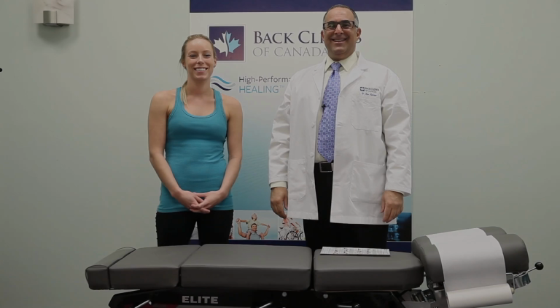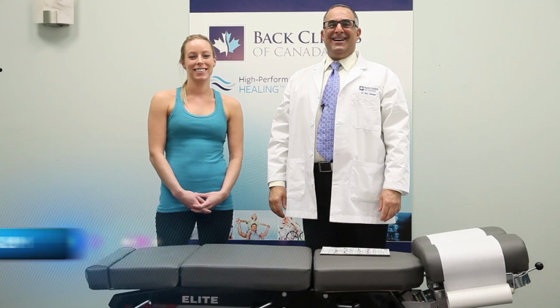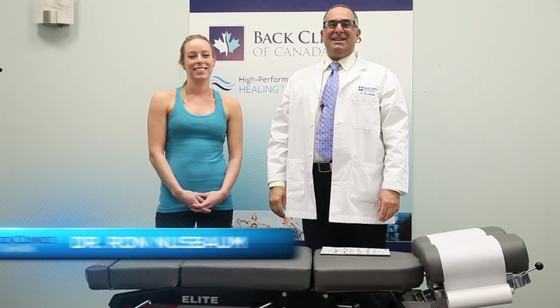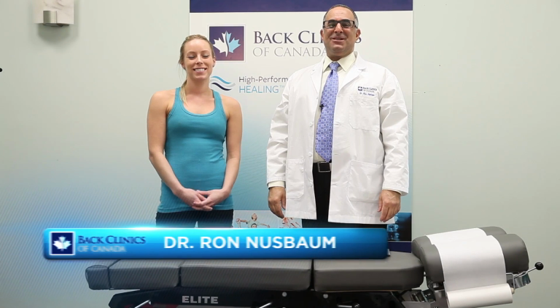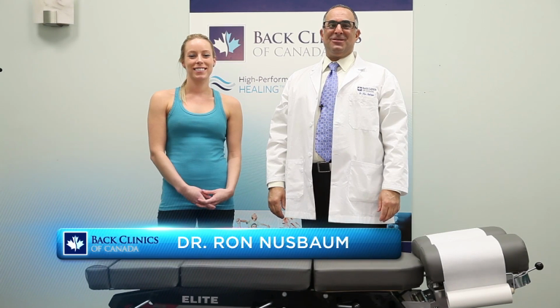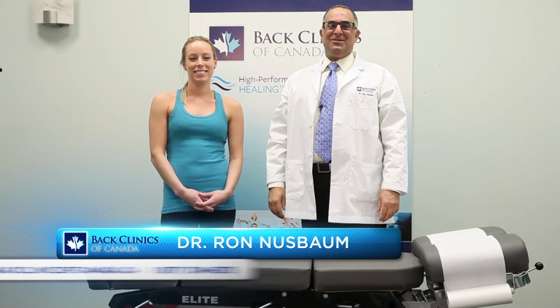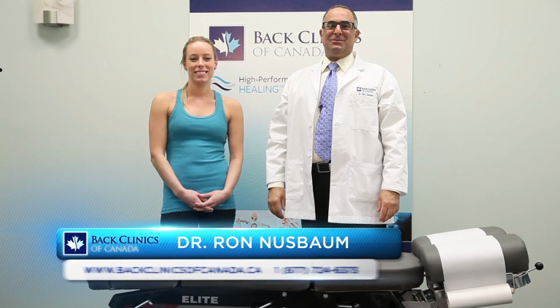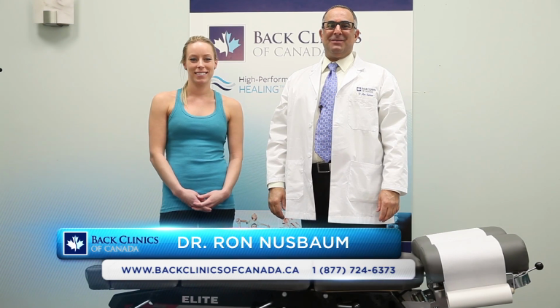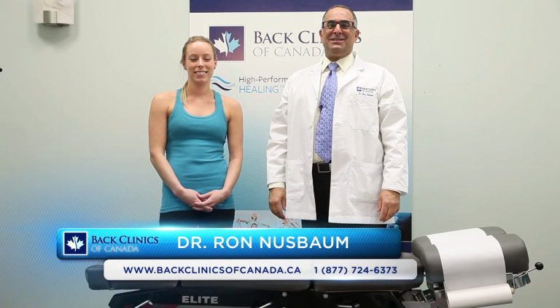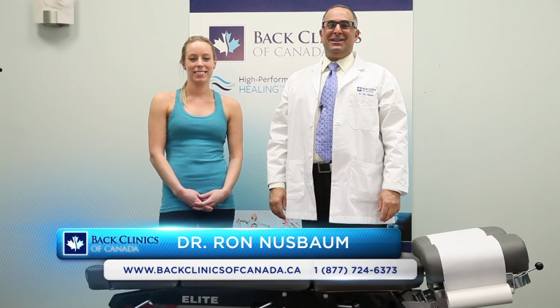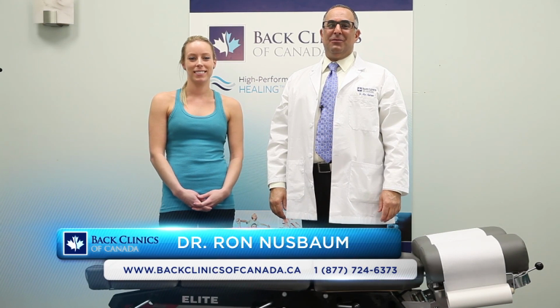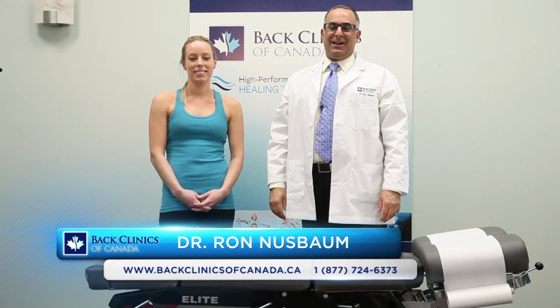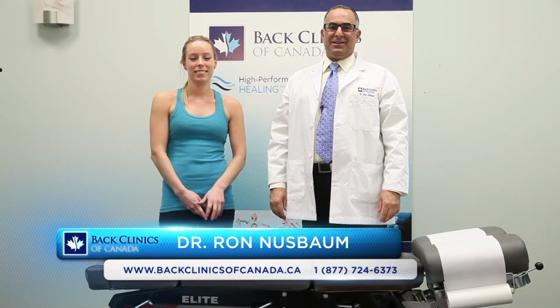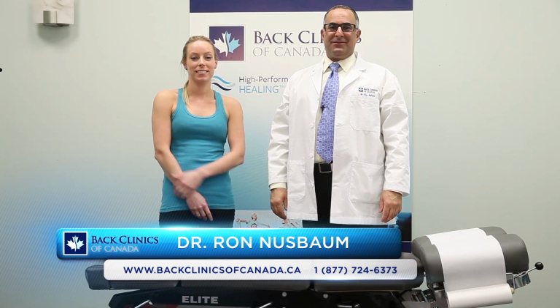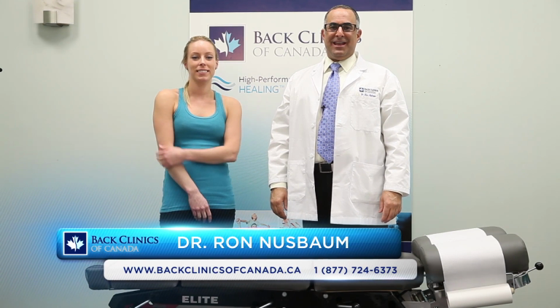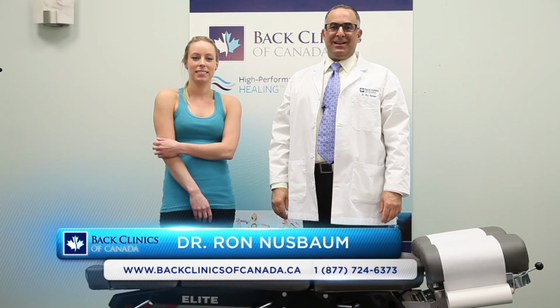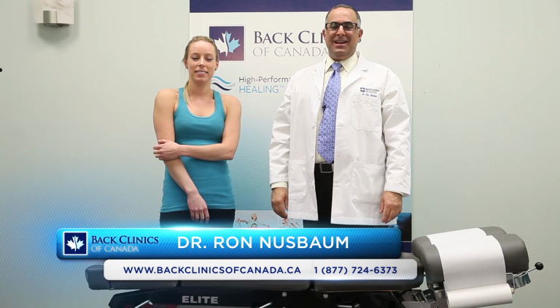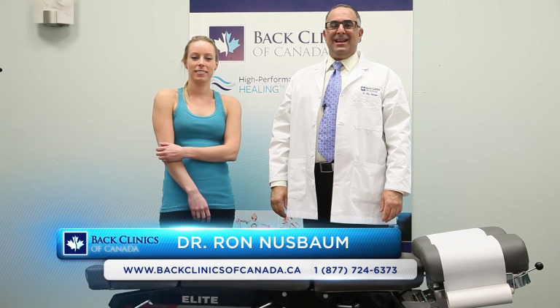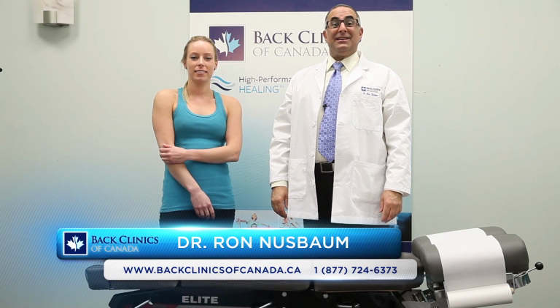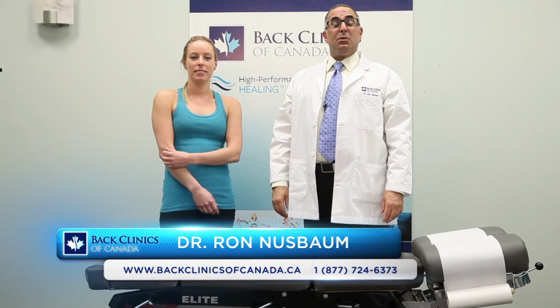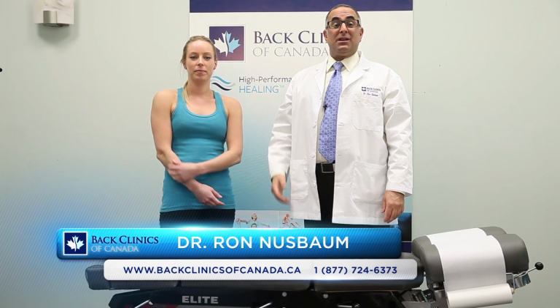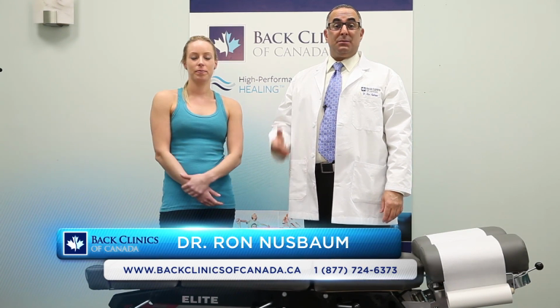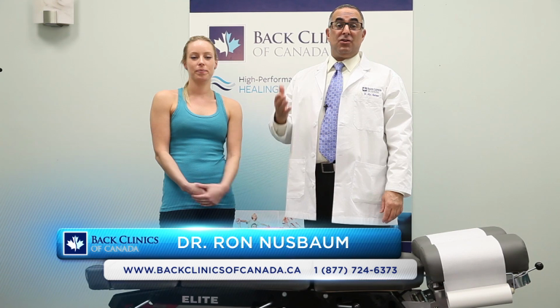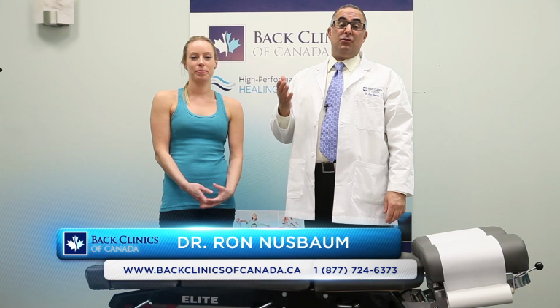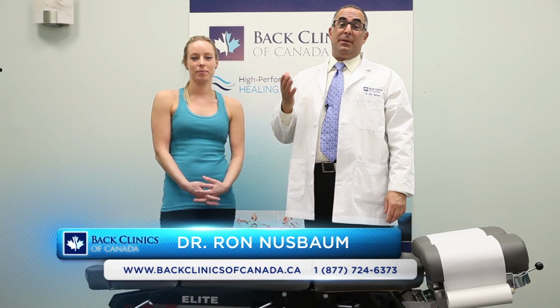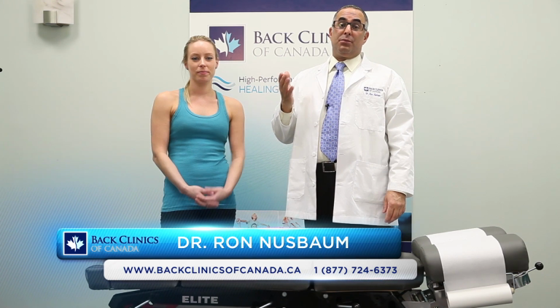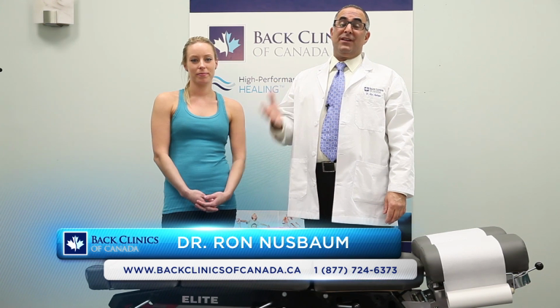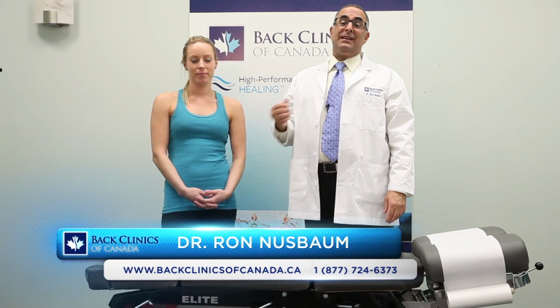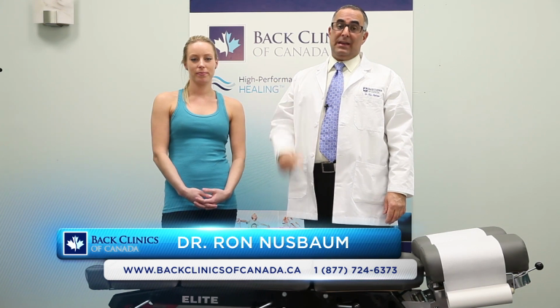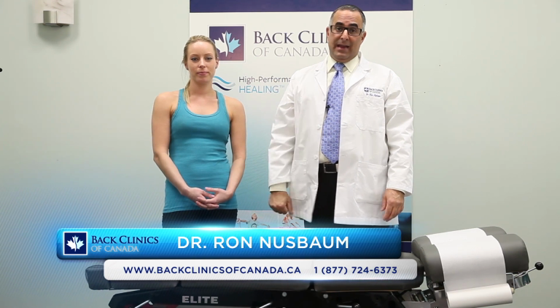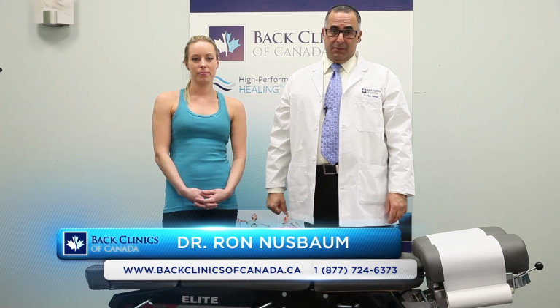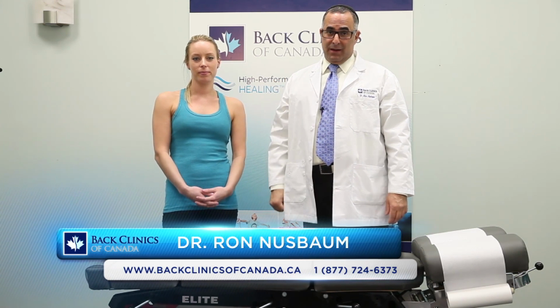Hi, I'm Dr. Ron Nussbaum, CEO of Back Clinics of Canada. Today we wanted to speak to you about preventing neck pain.